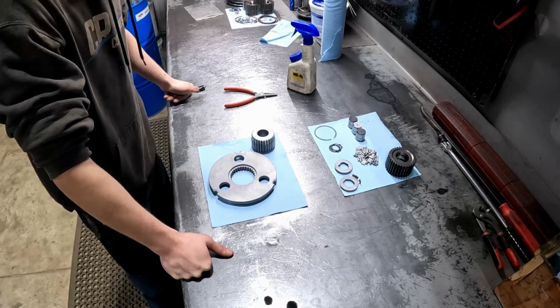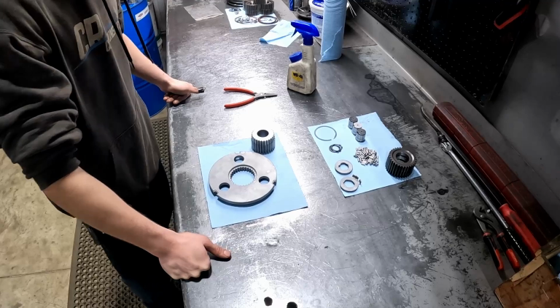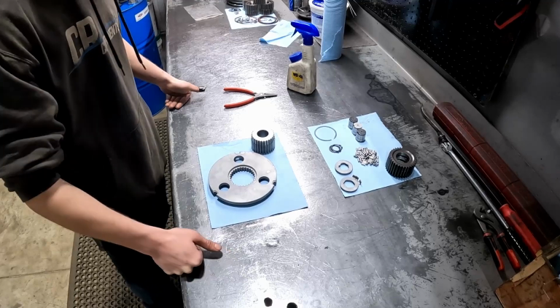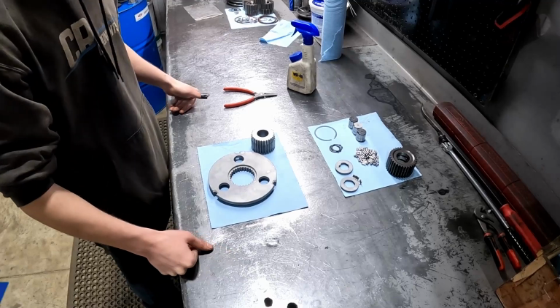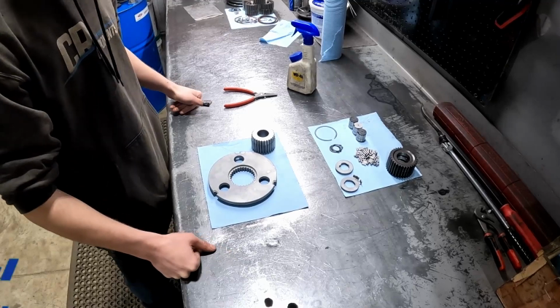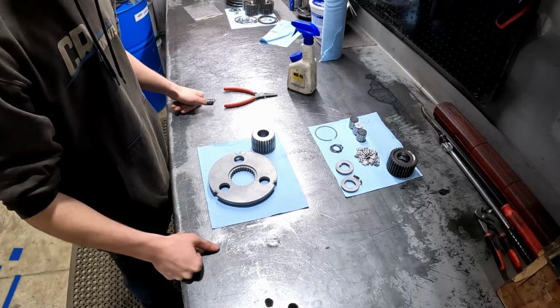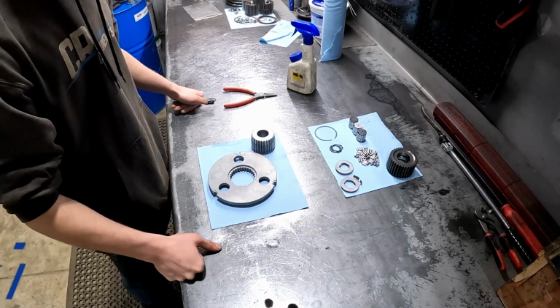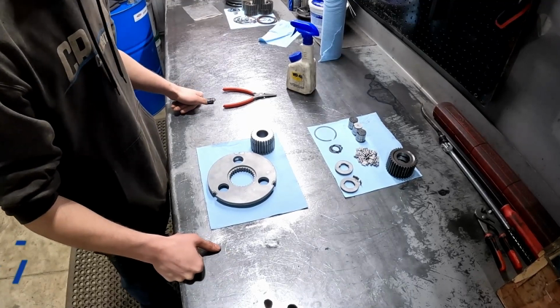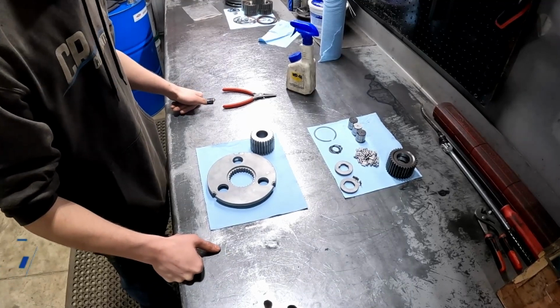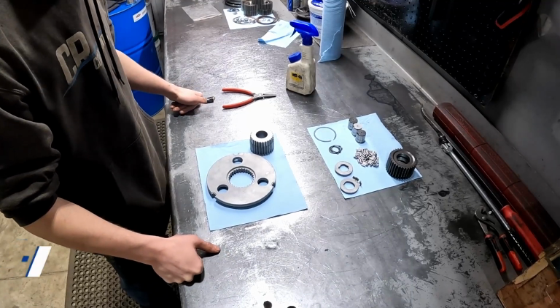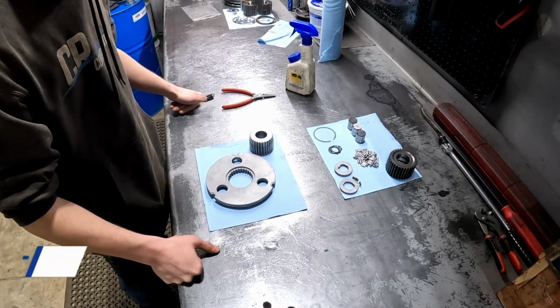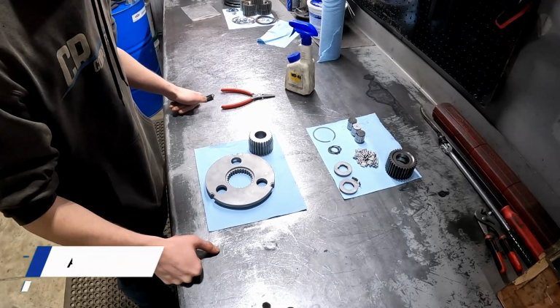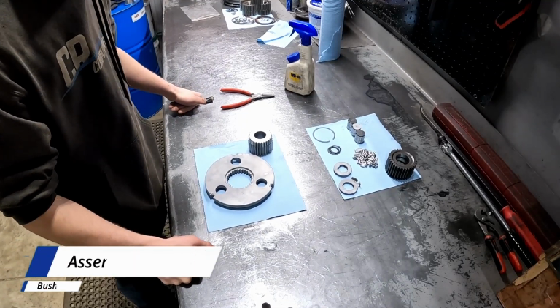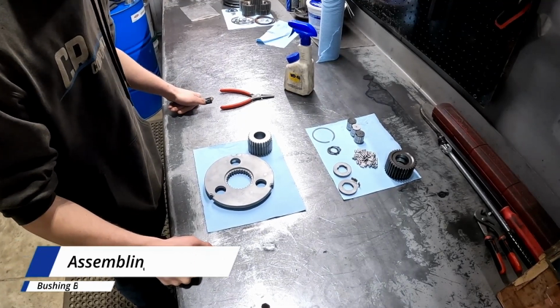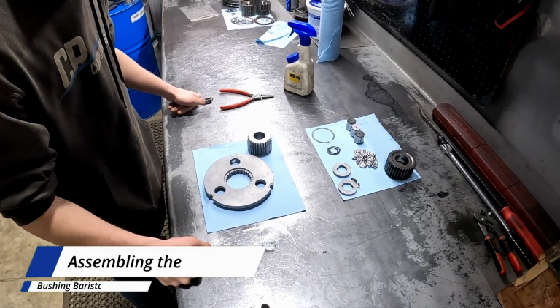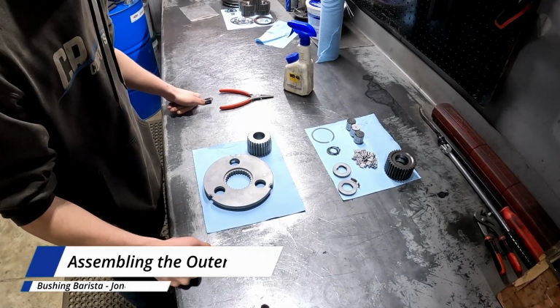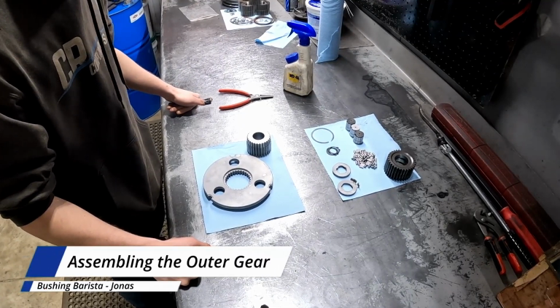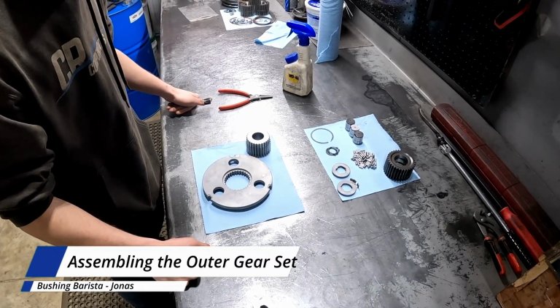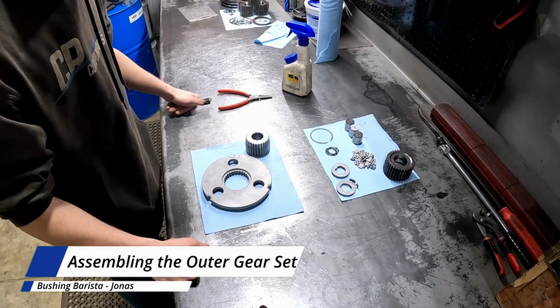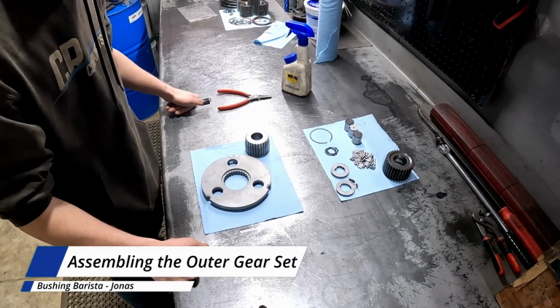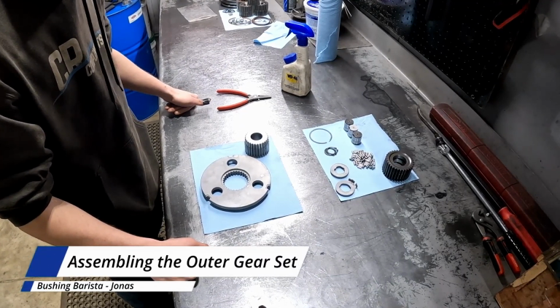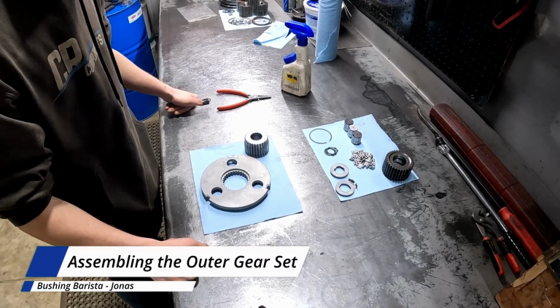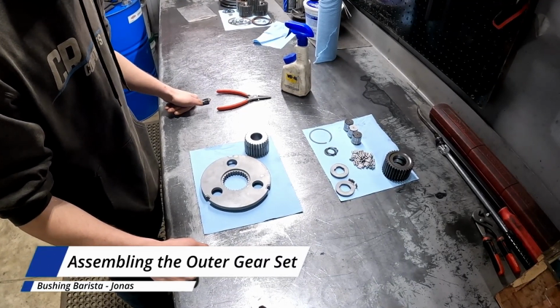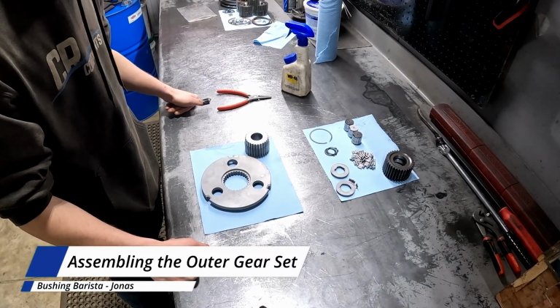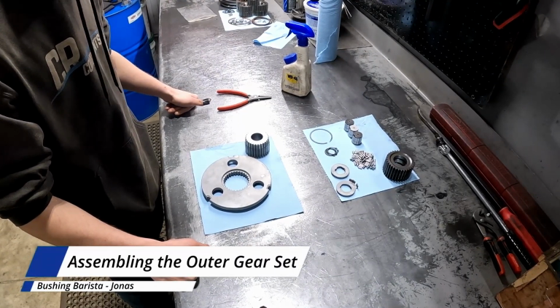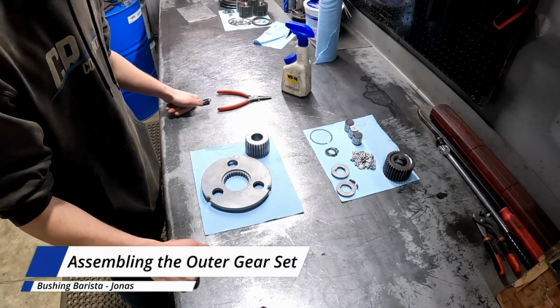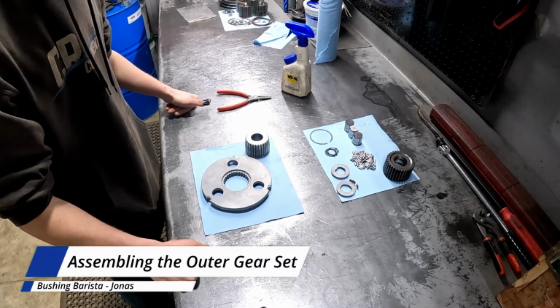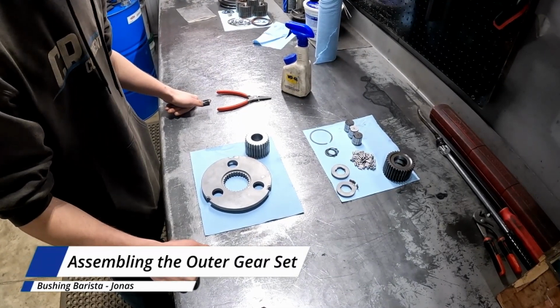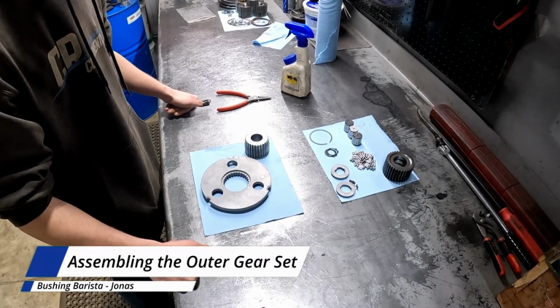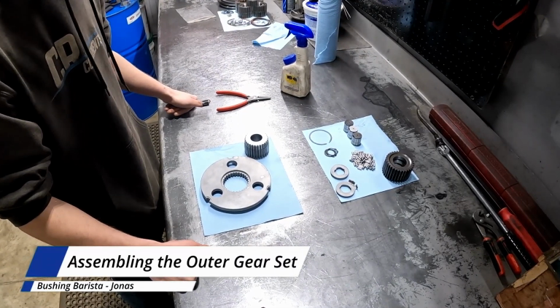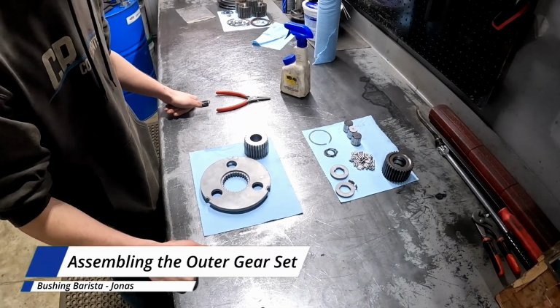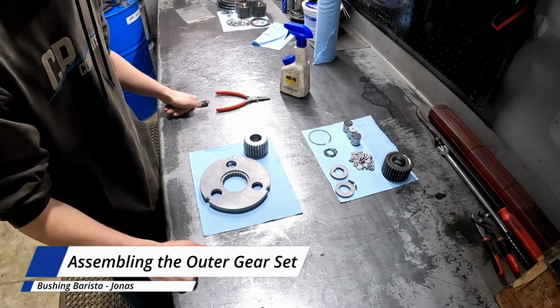Hi, Jonas at CR Components. Today I'm going to walk you through building the outer gear set for the Torque Hub.